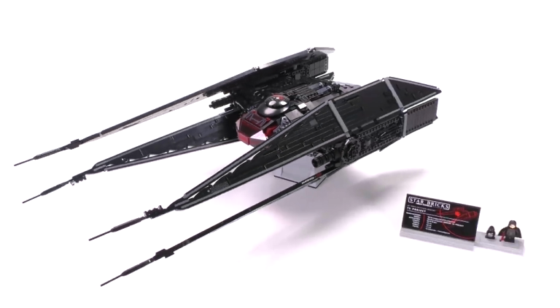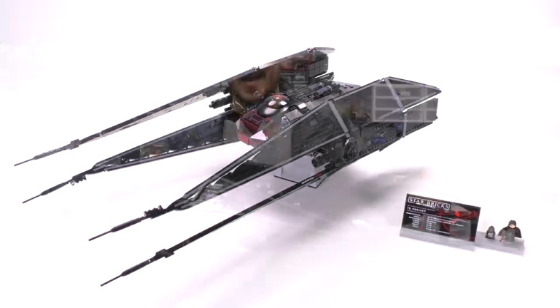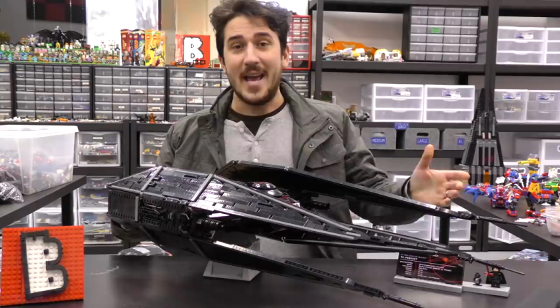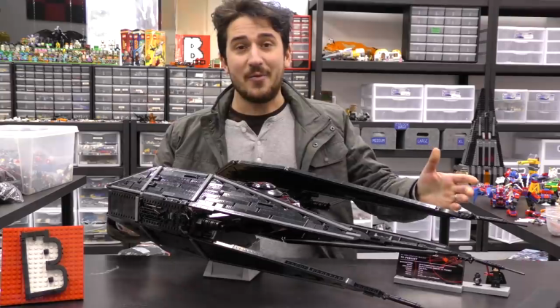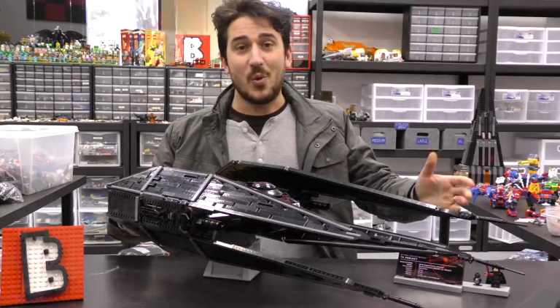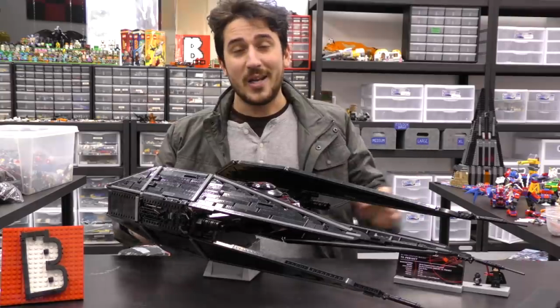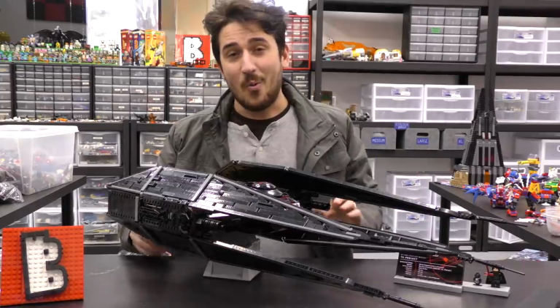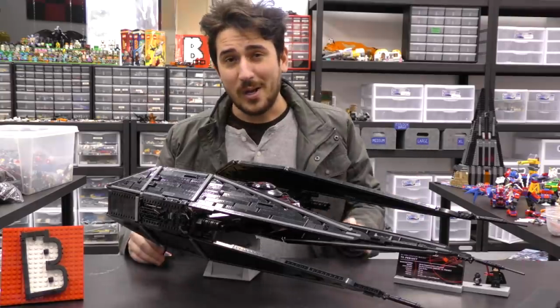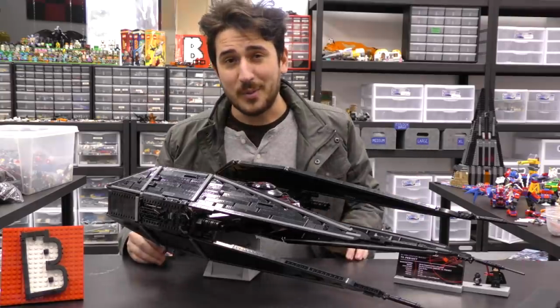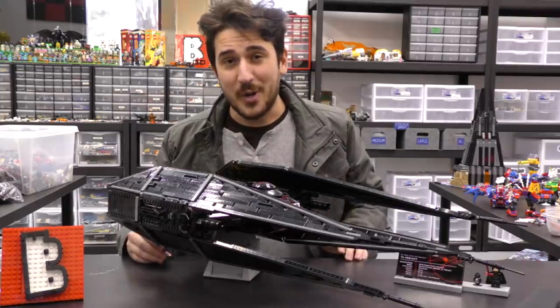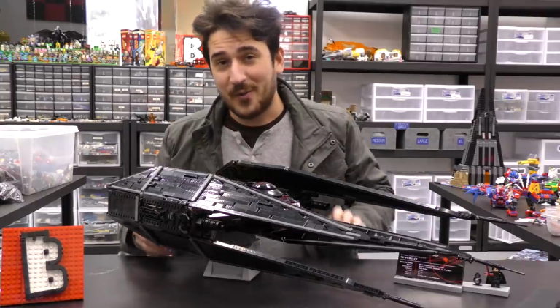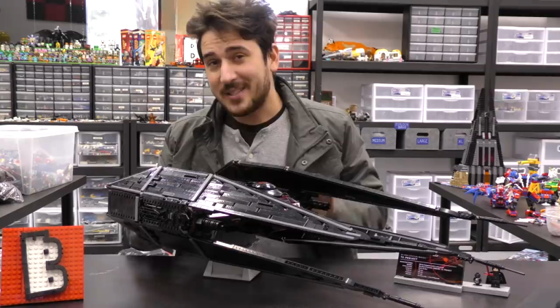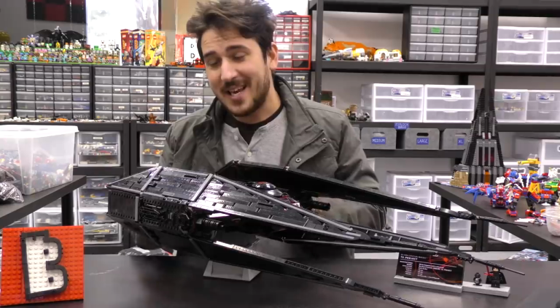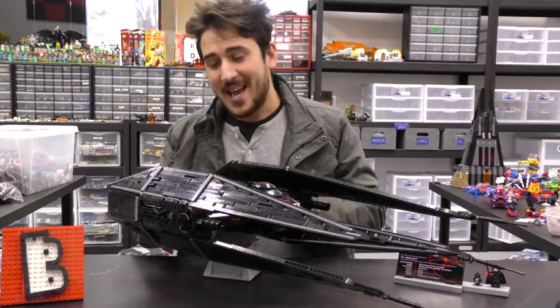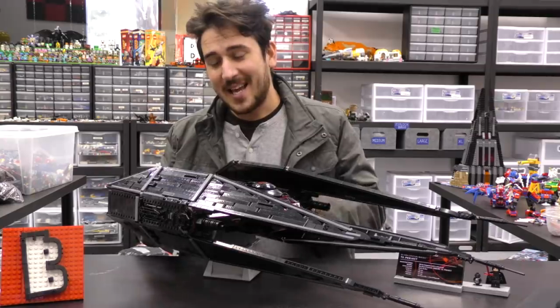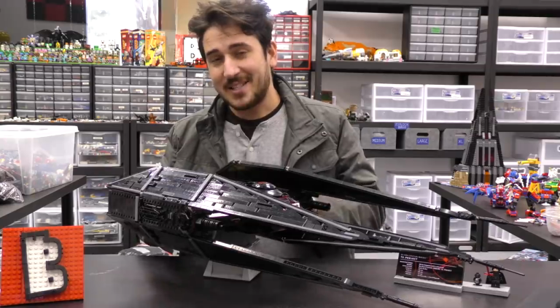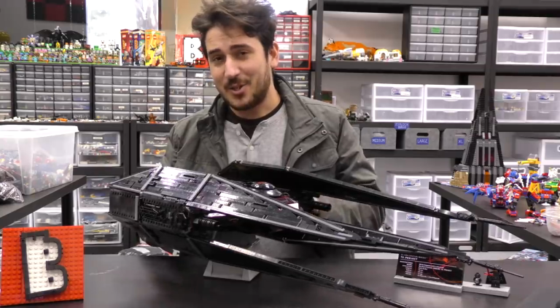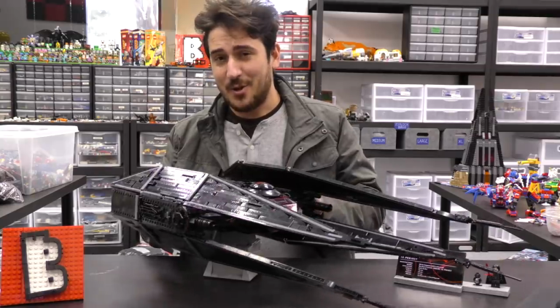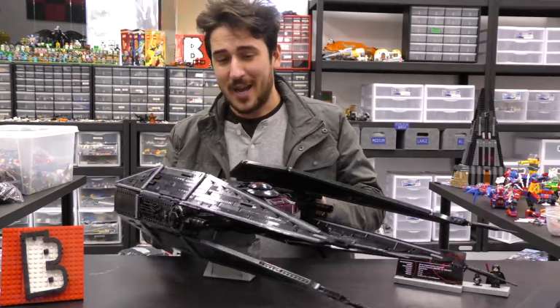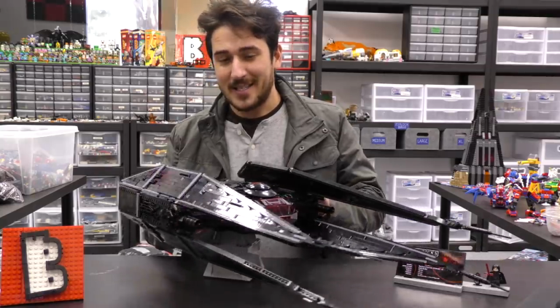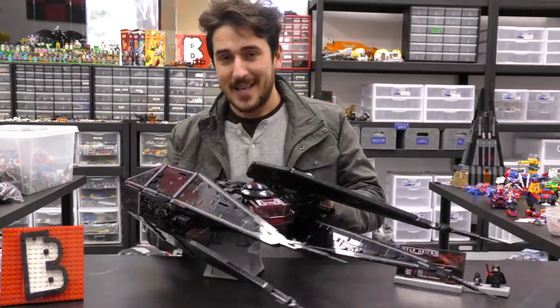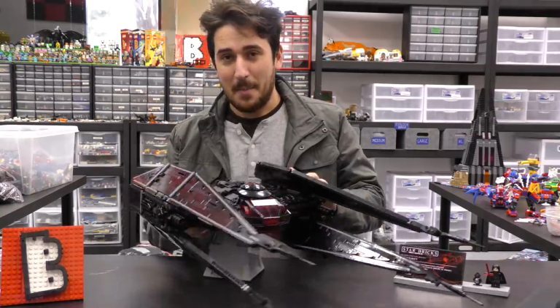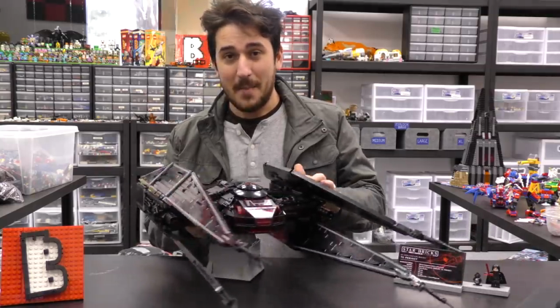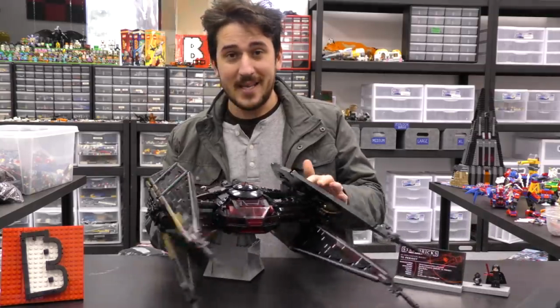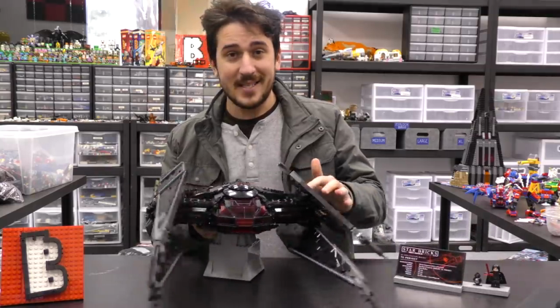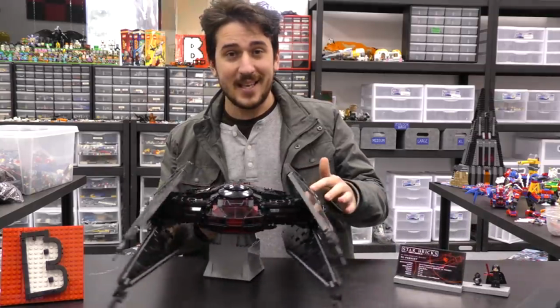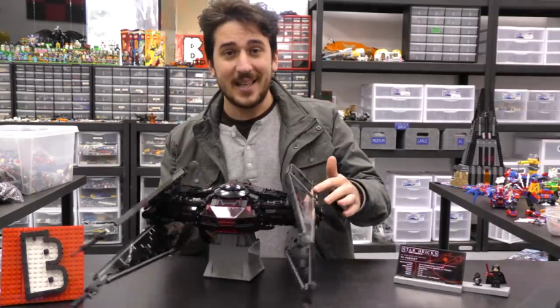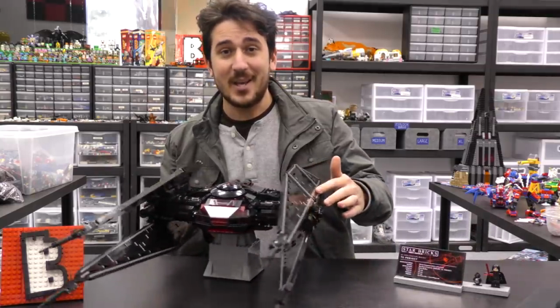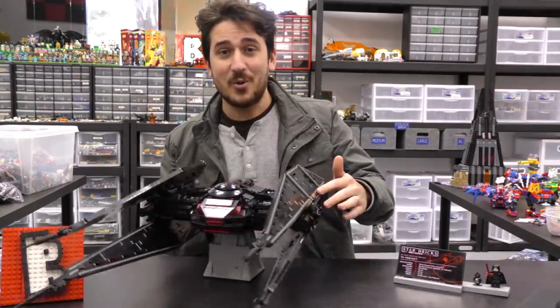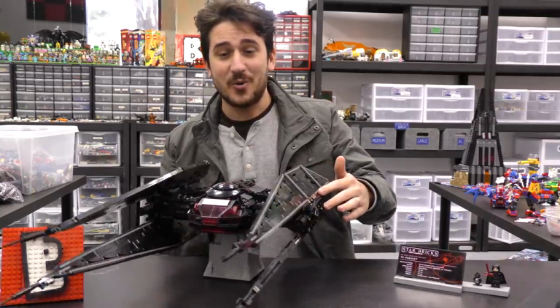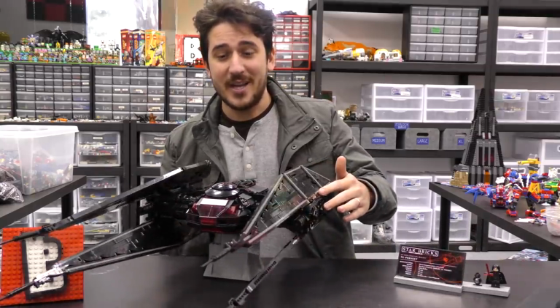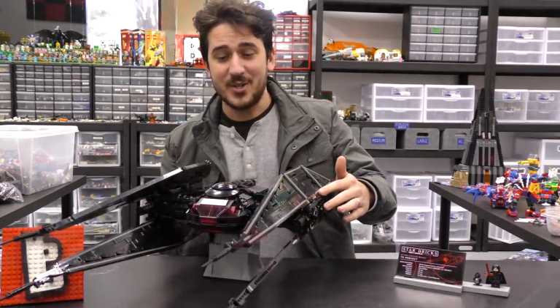Hey everyone, welcome to Brick Vault. Today I get to show you guys an amazing LEGO creation.